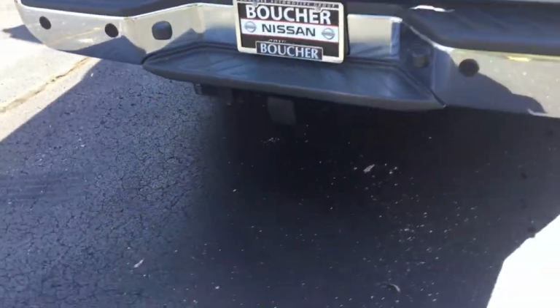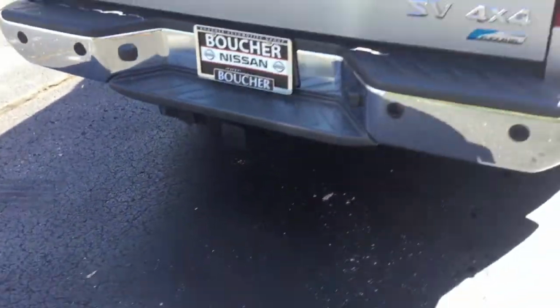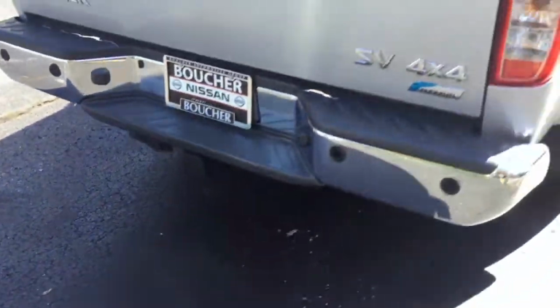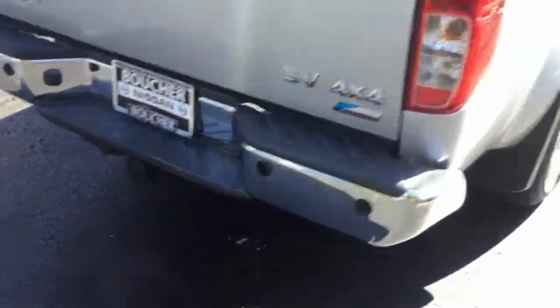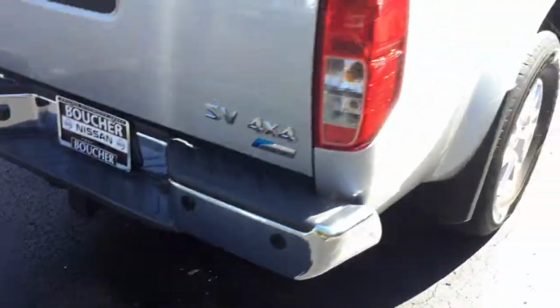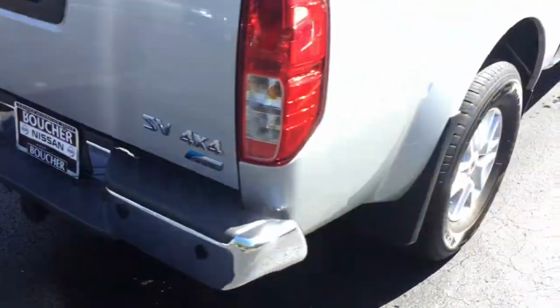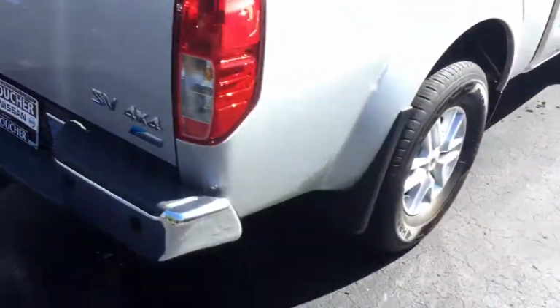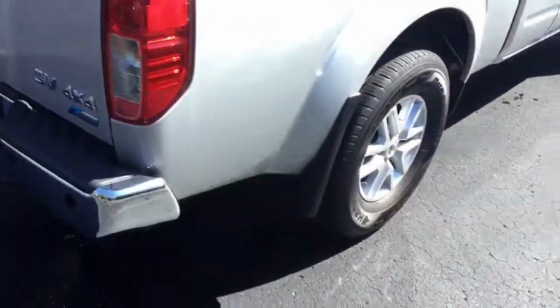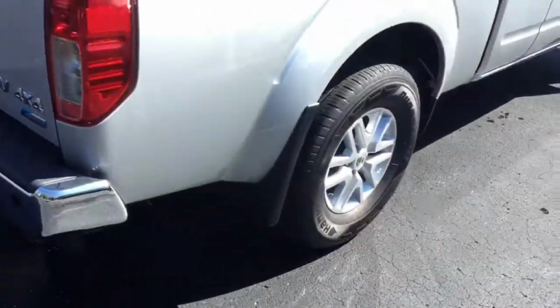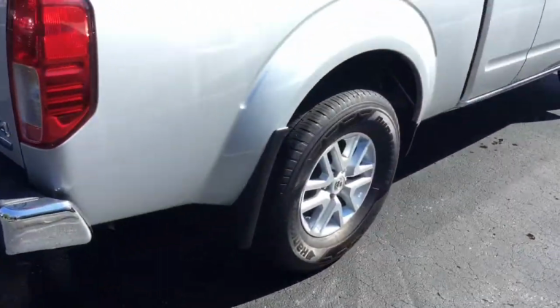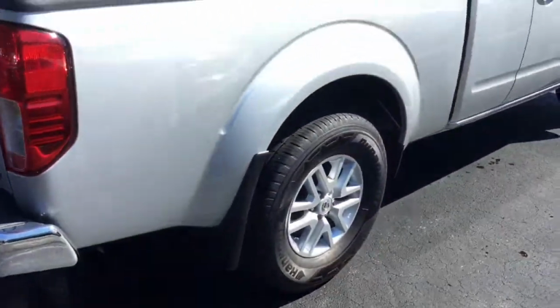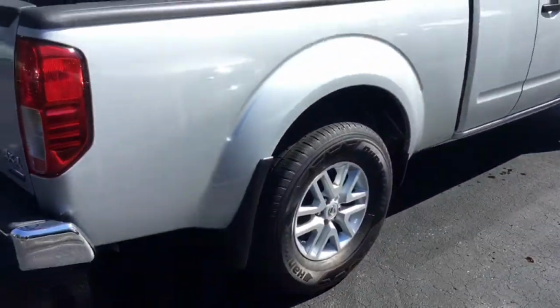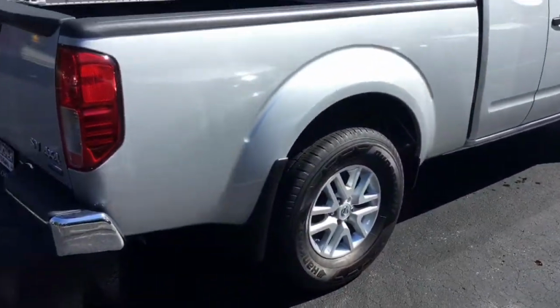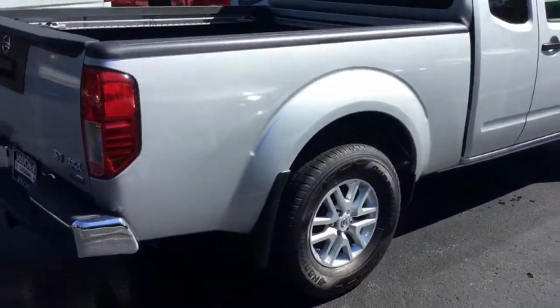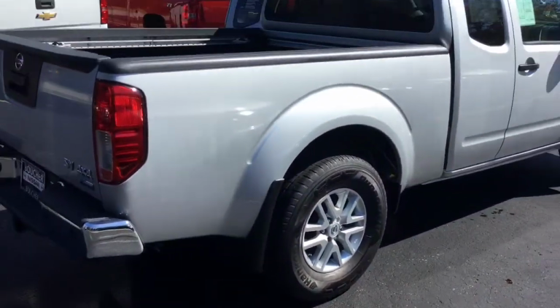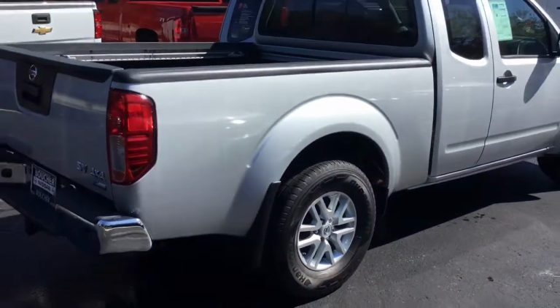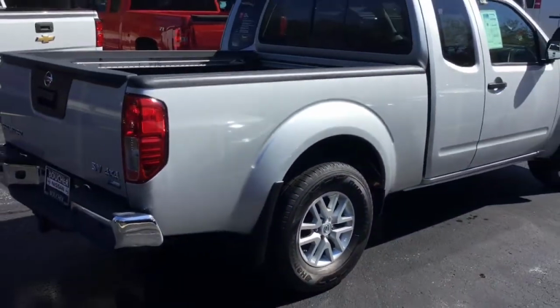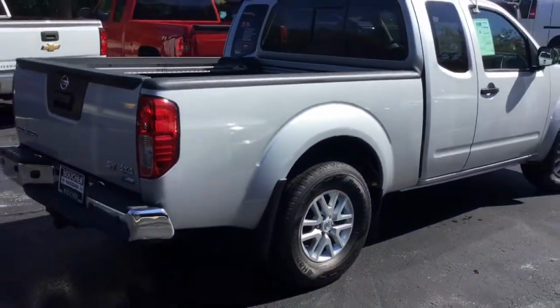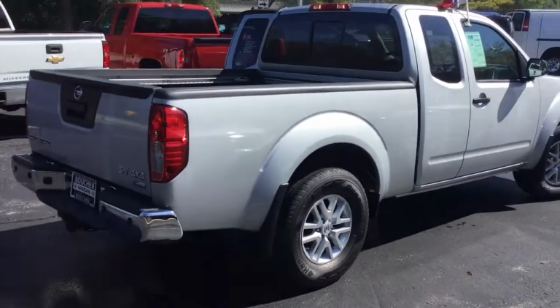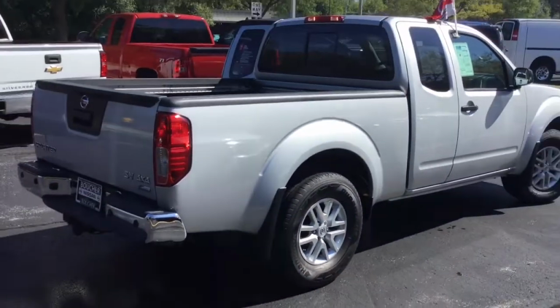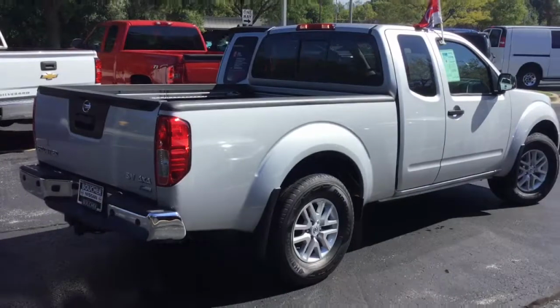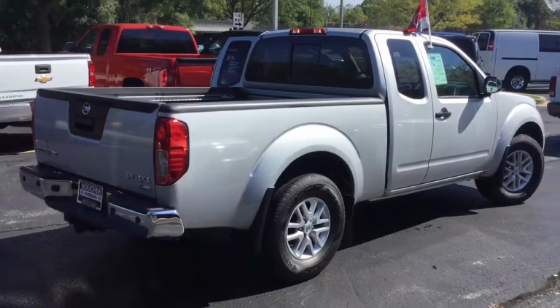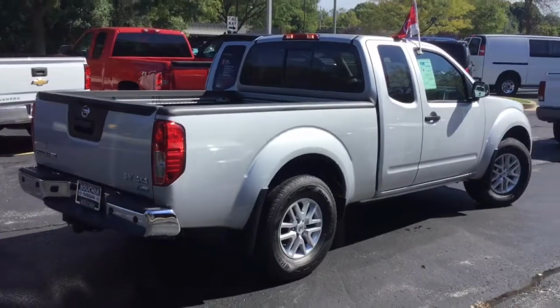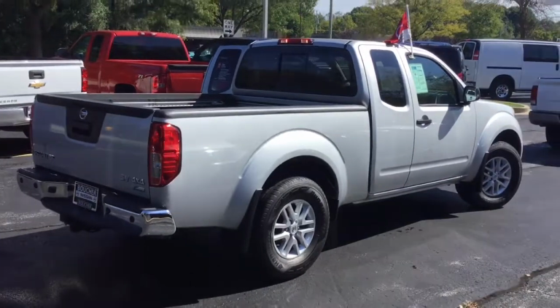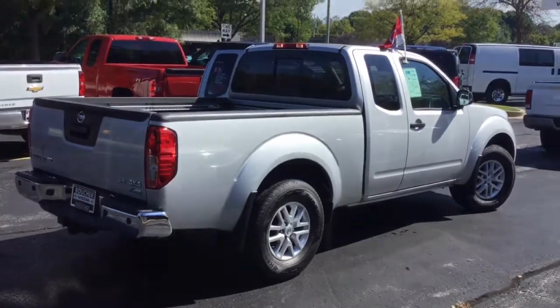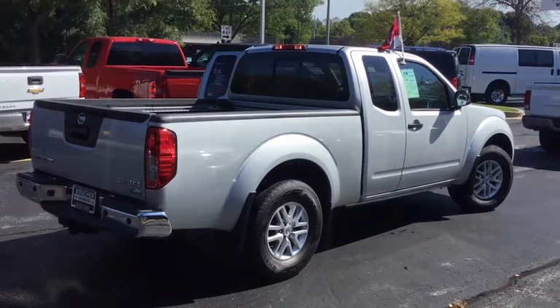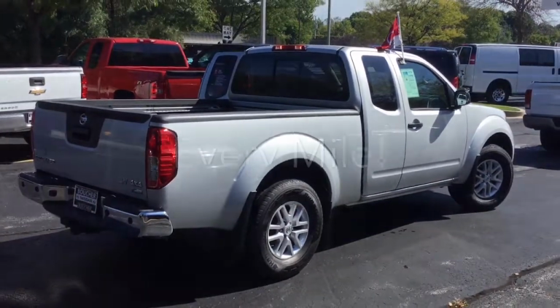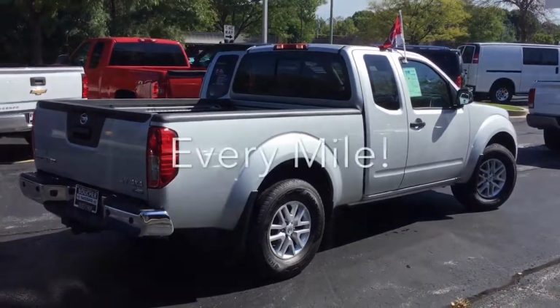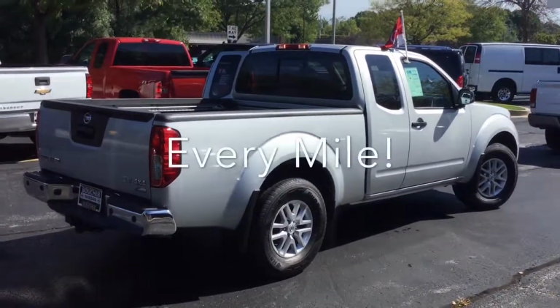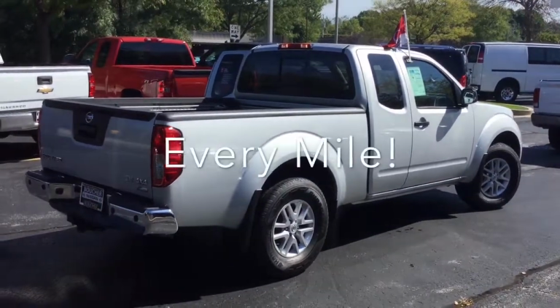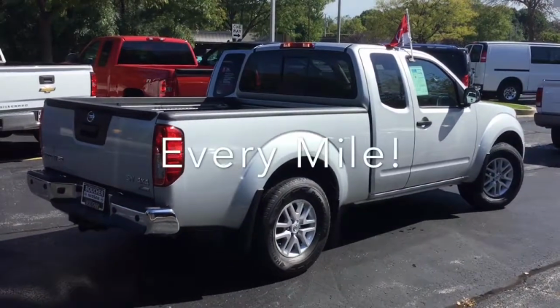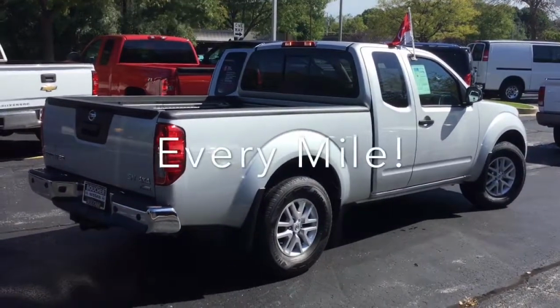We'd love to invite you in to see this Frontier in person, and here at Boucher we'll be here to ride with you every mile.